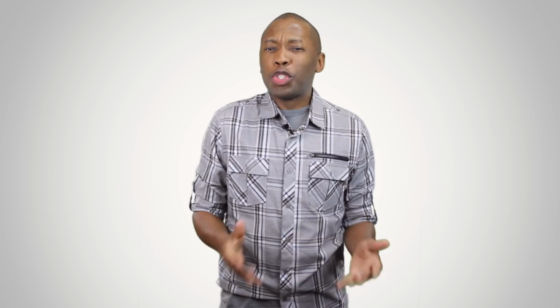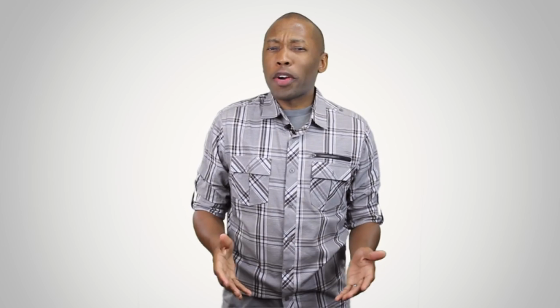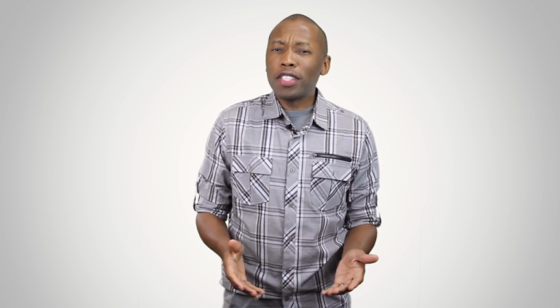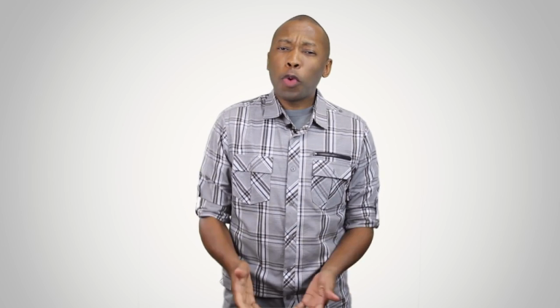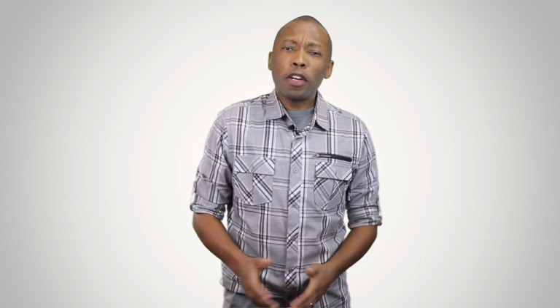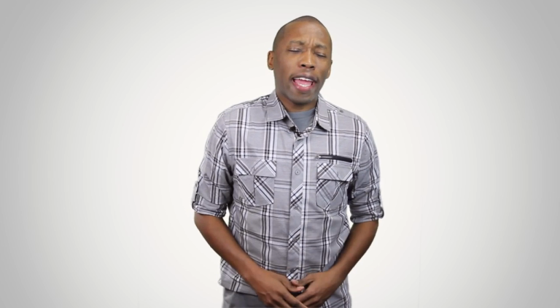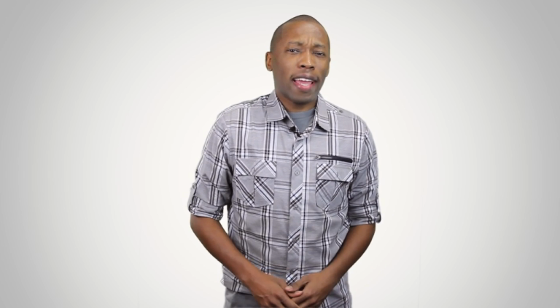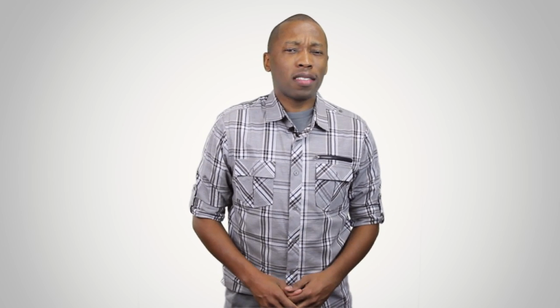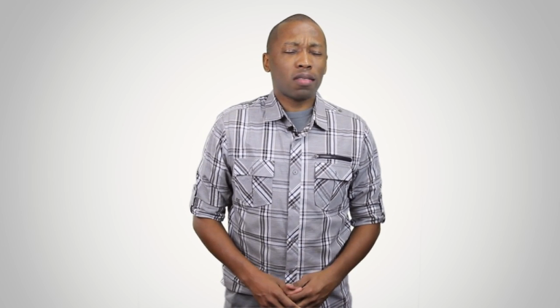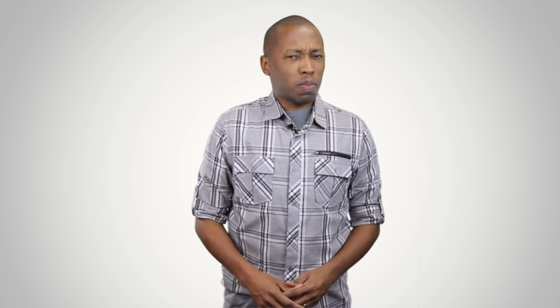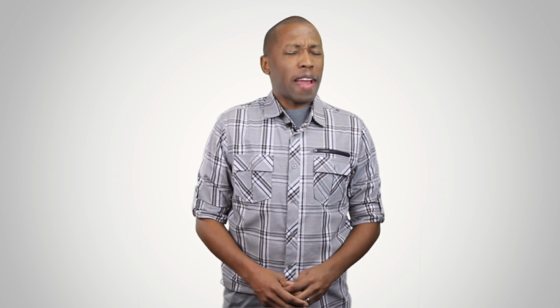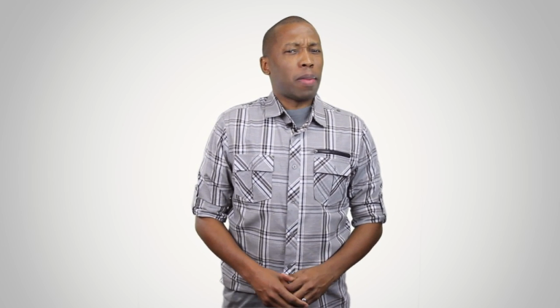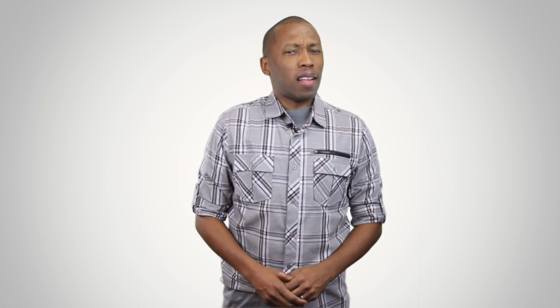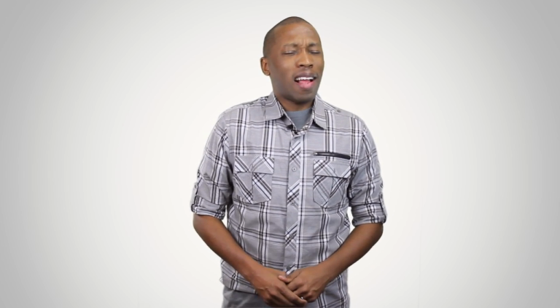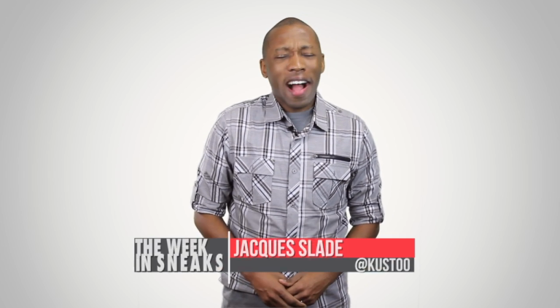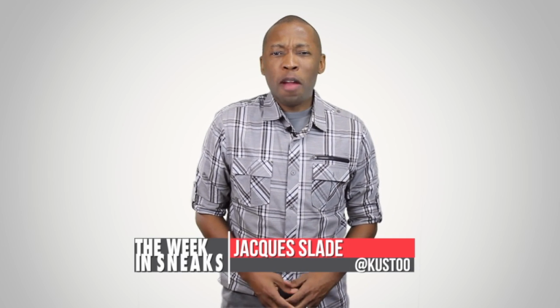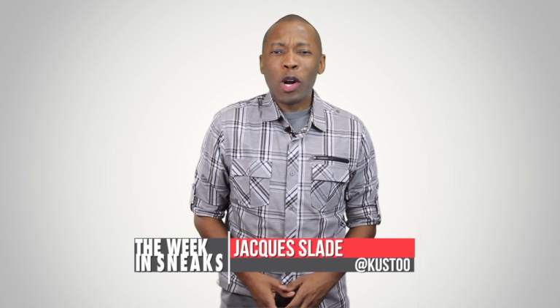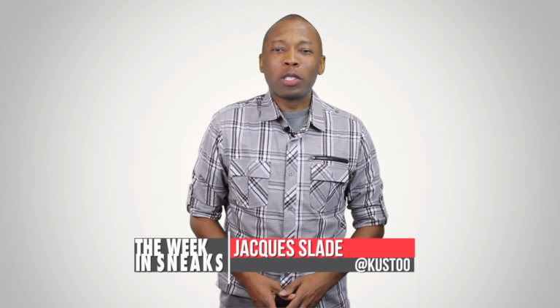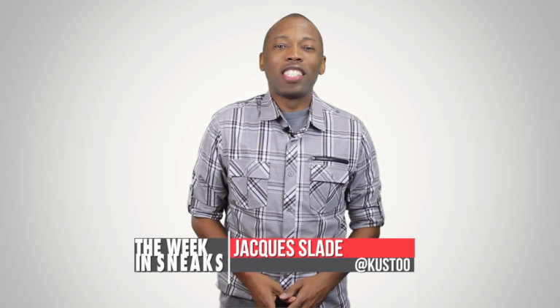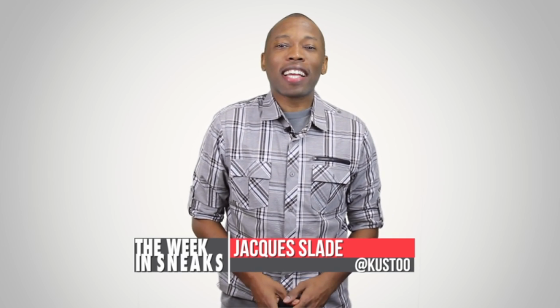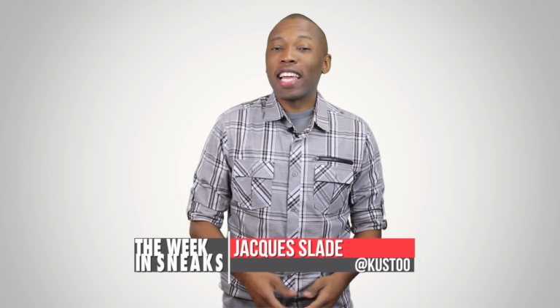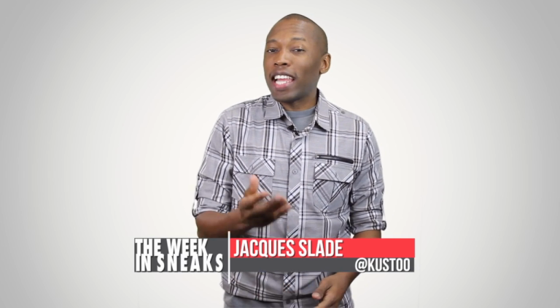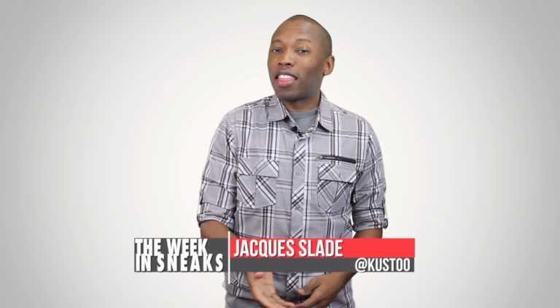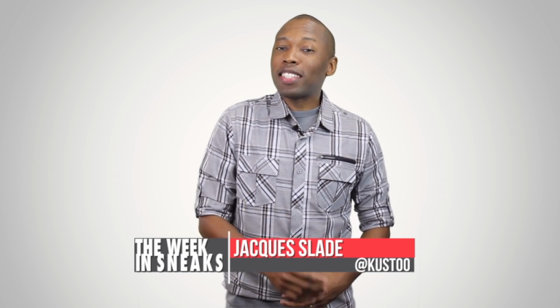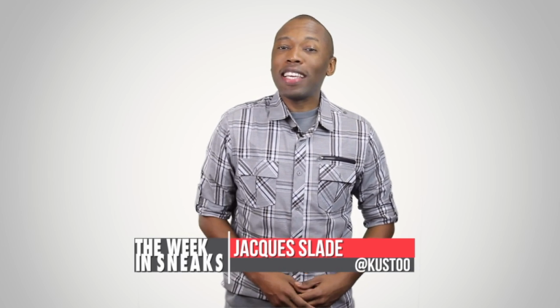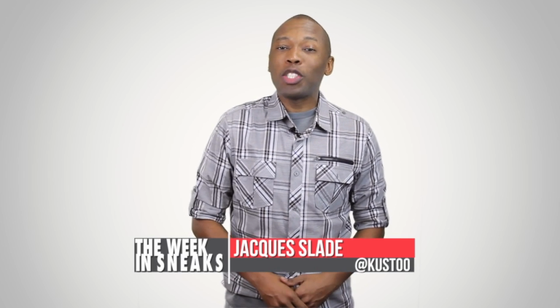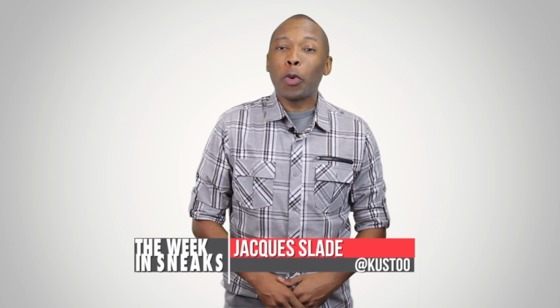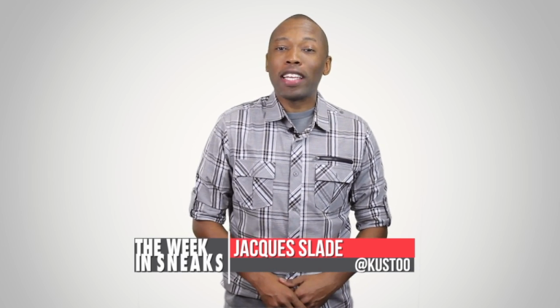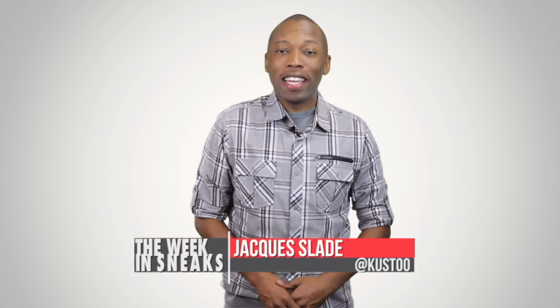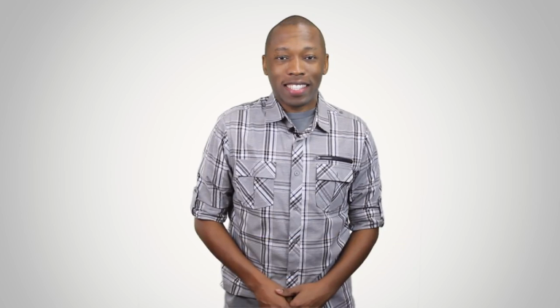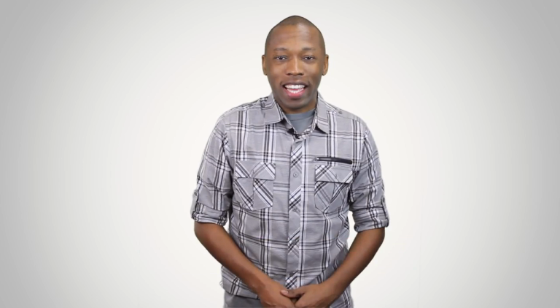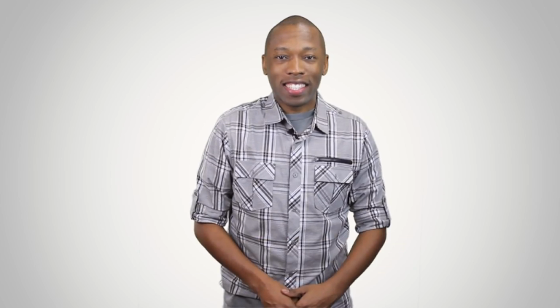Jordans, runners, and Spiderman. I am your host Jacques Slade and this is The Week in Sneaks.